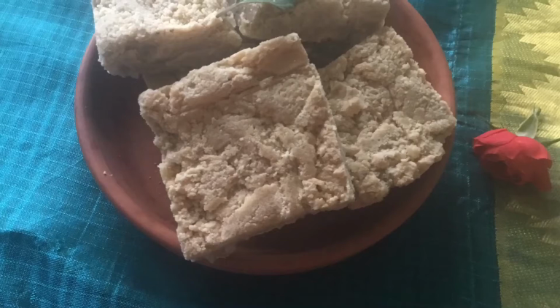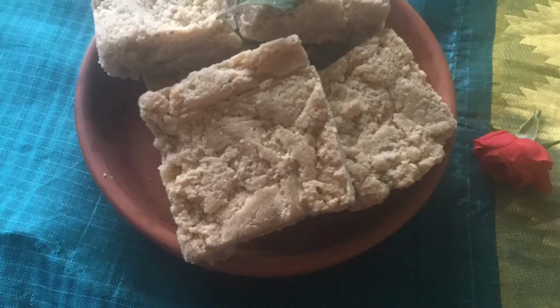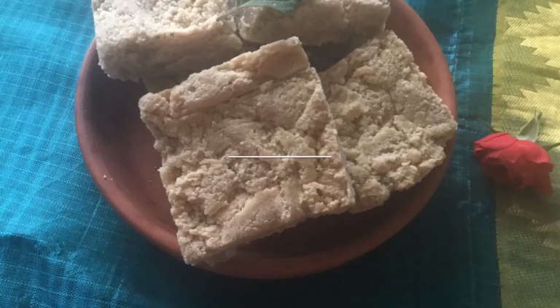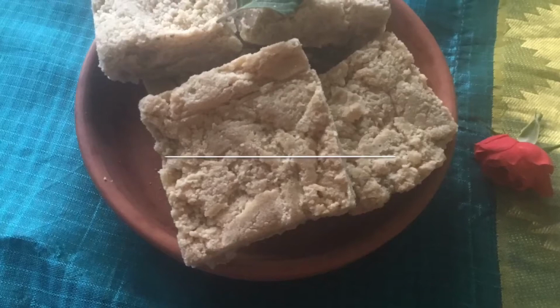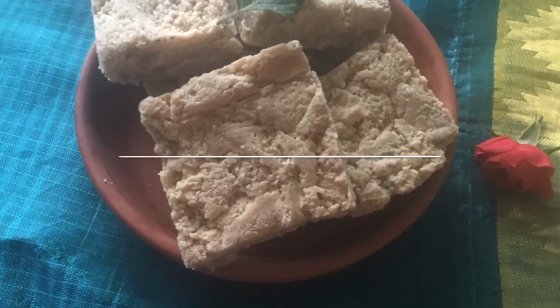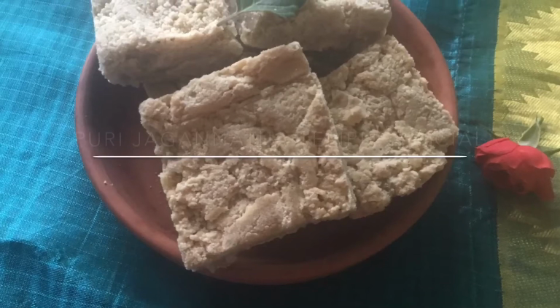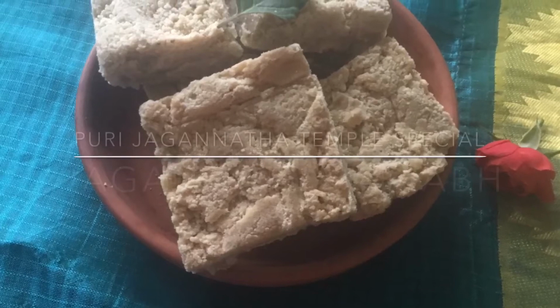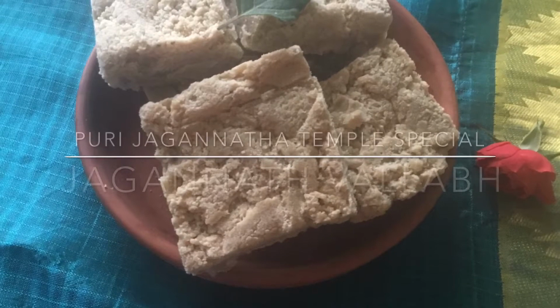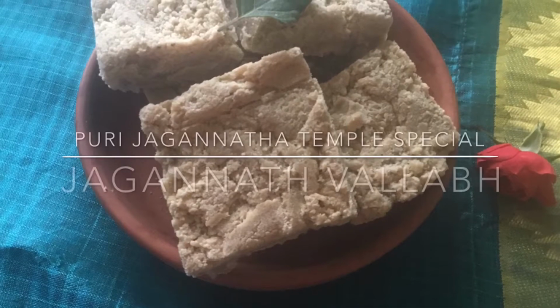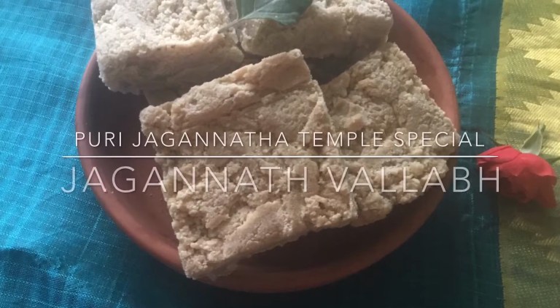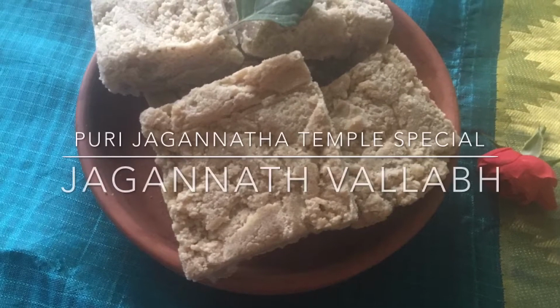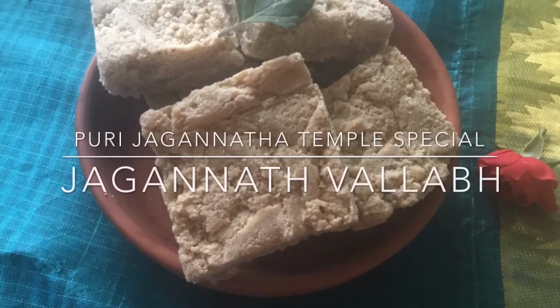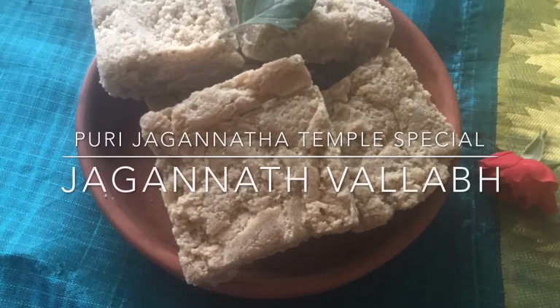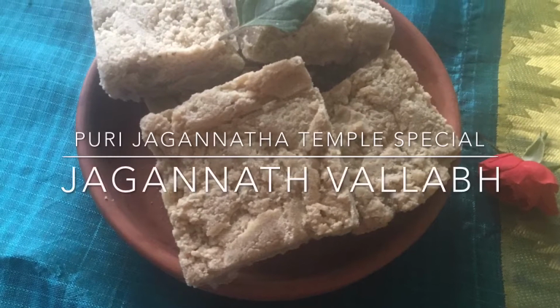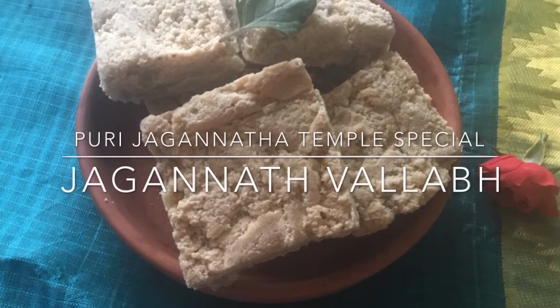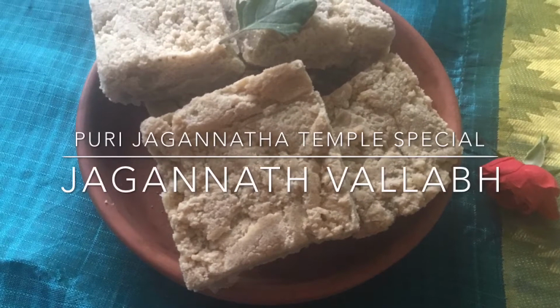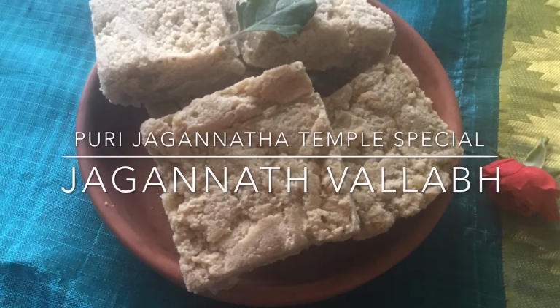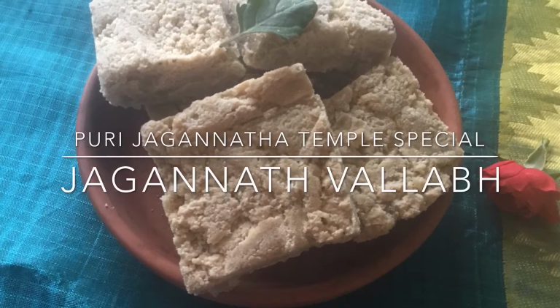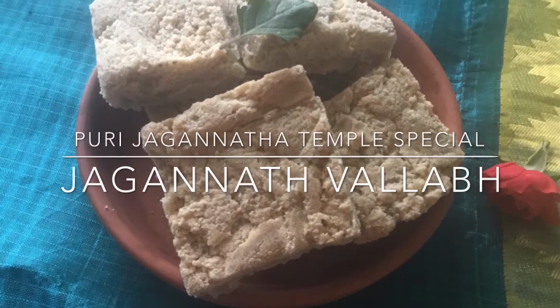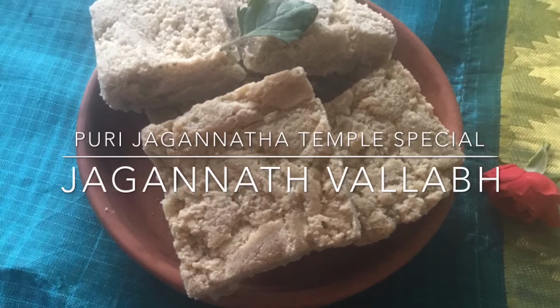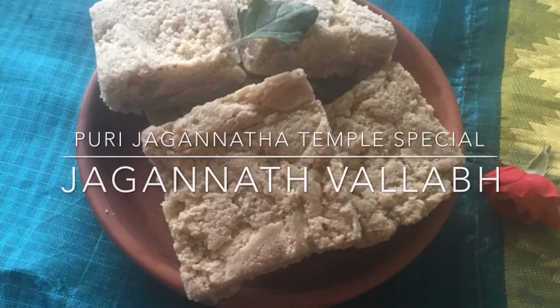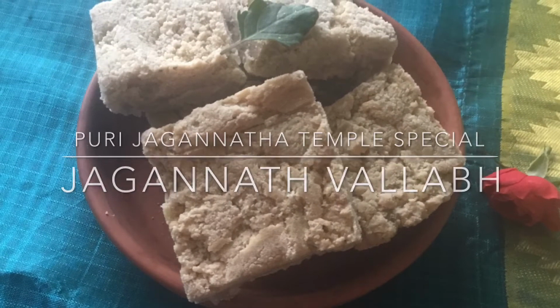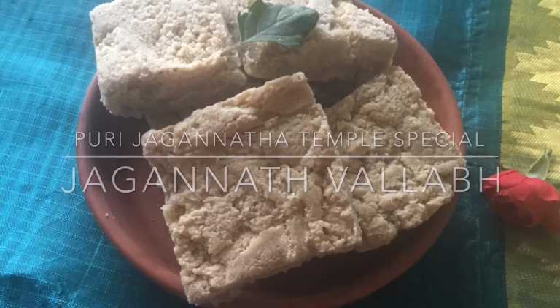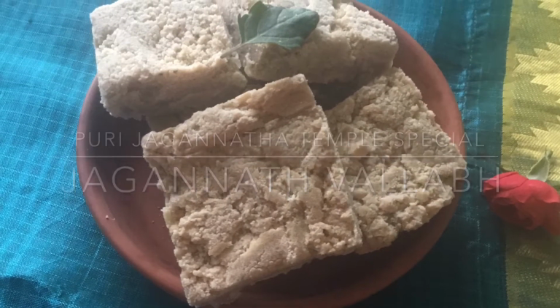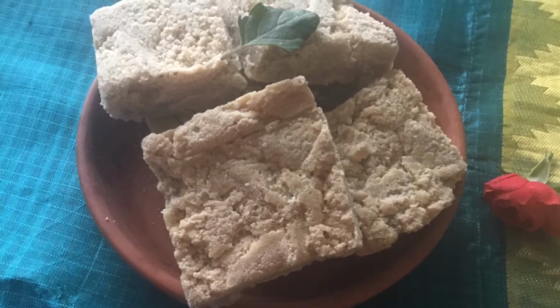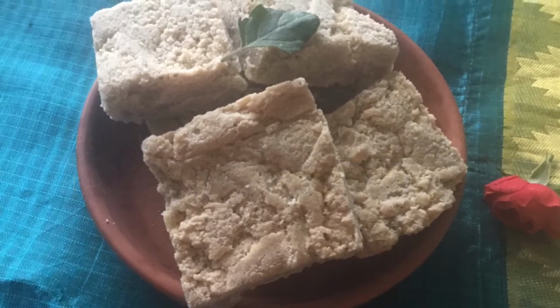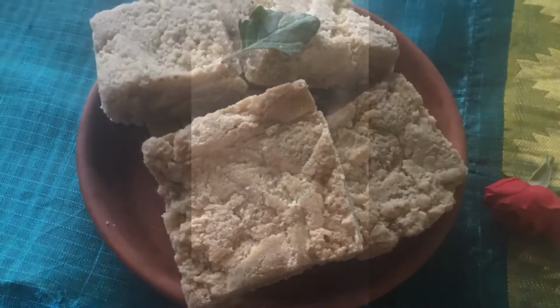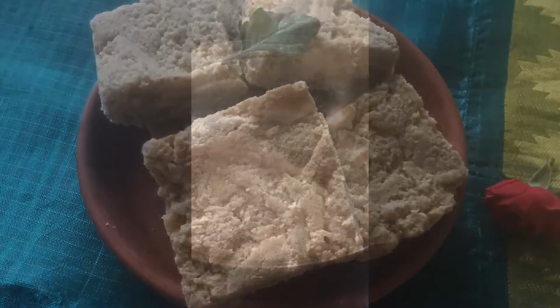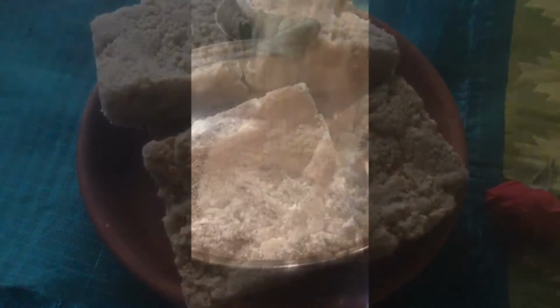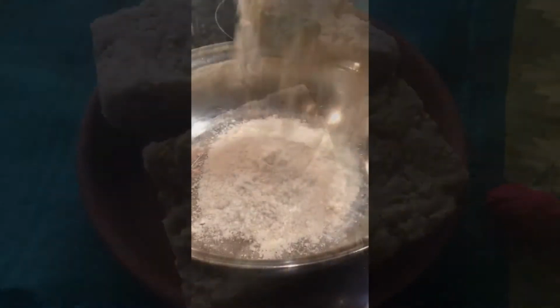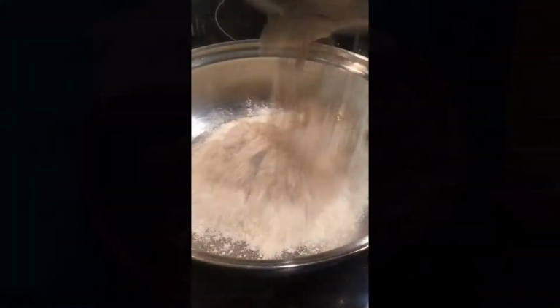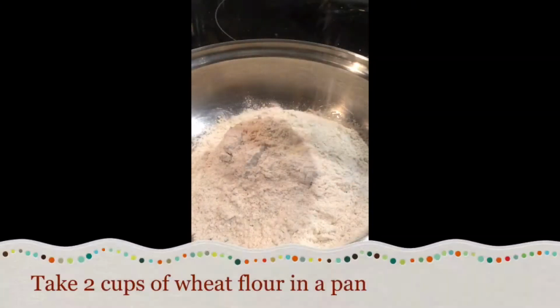Hi all, today I will show you how to prepare Puri Jagannath Temple Special Jagannath Wallab, or Wheat Flour Burfi.